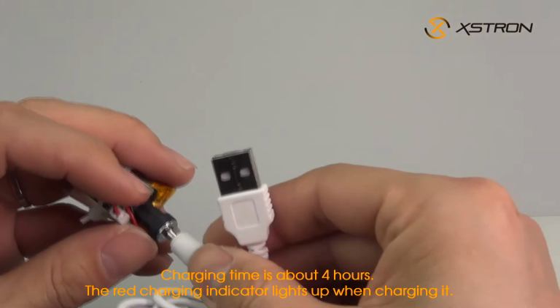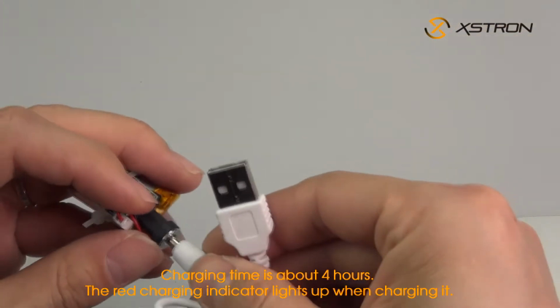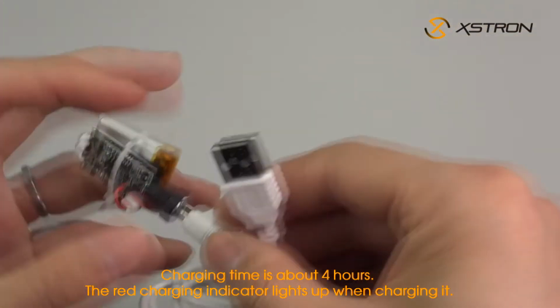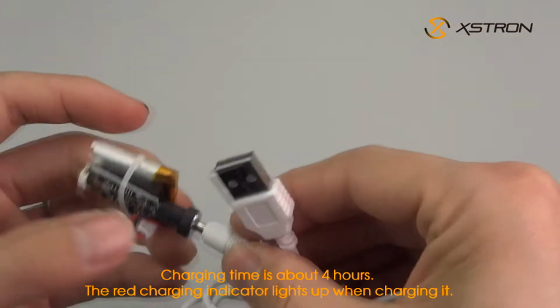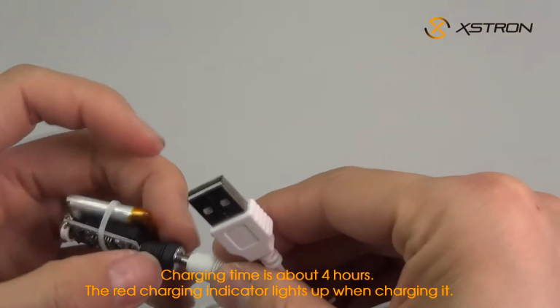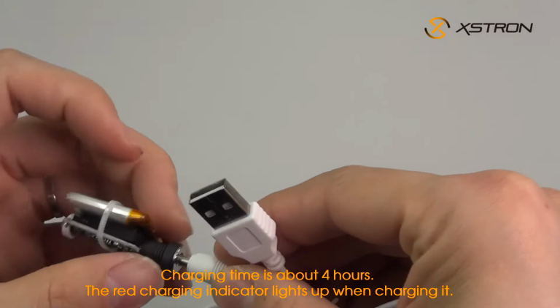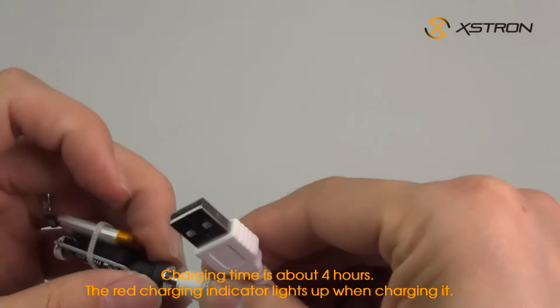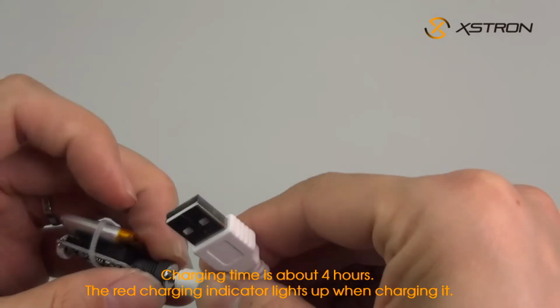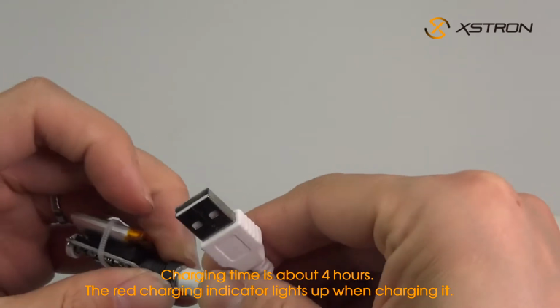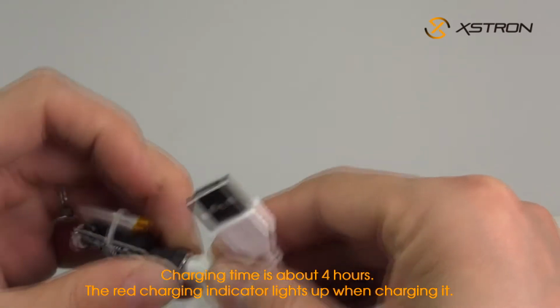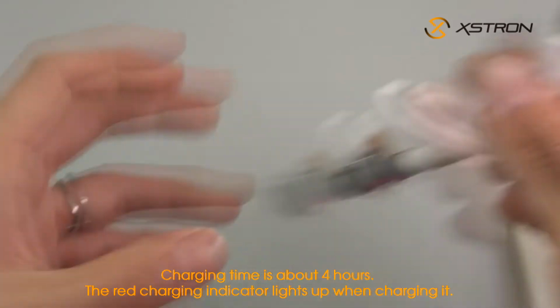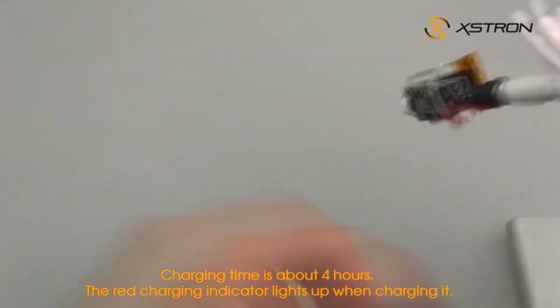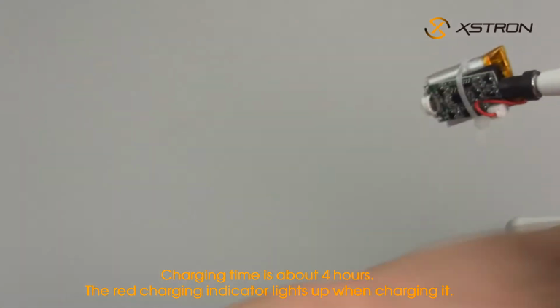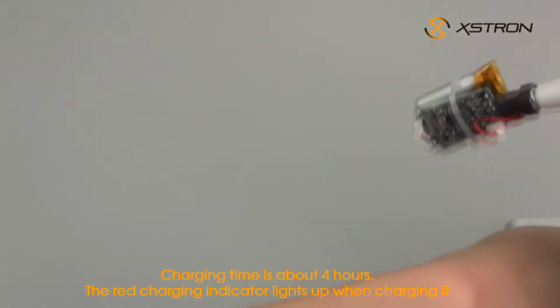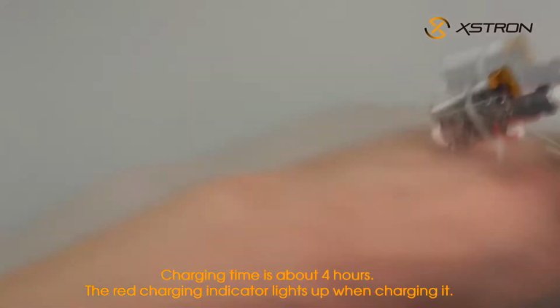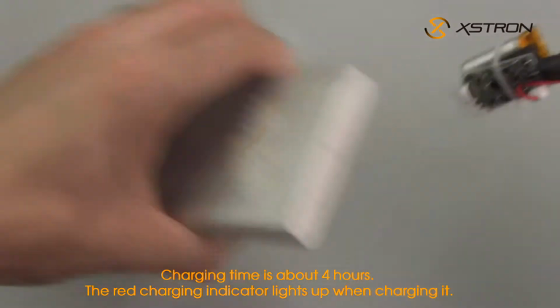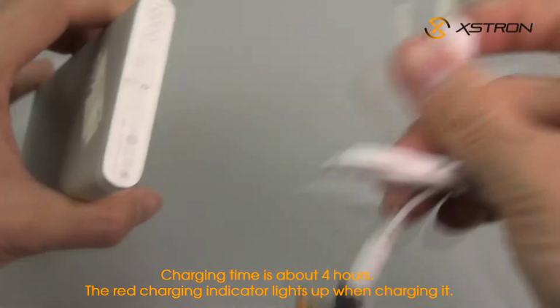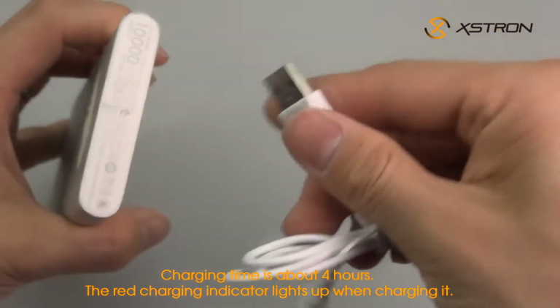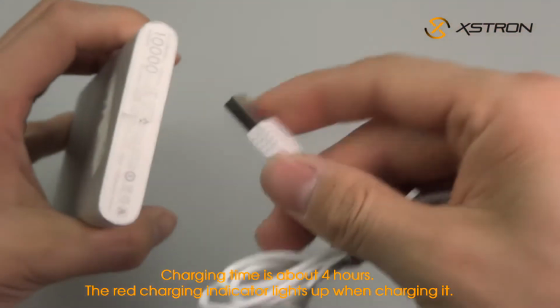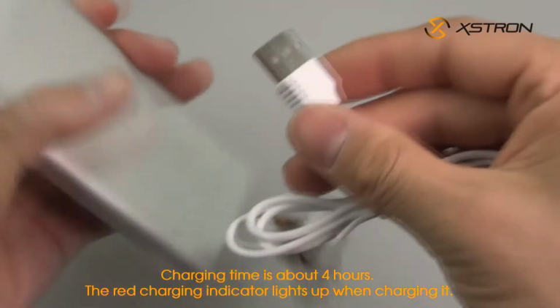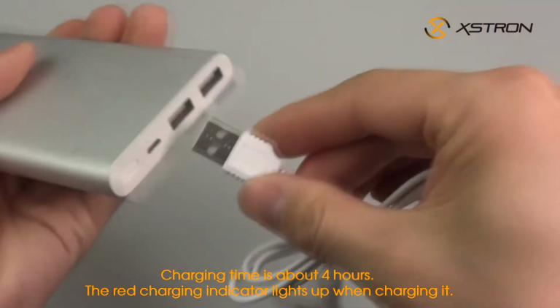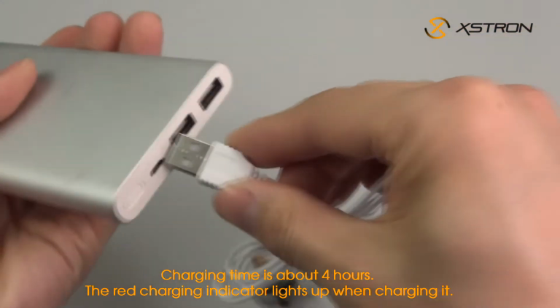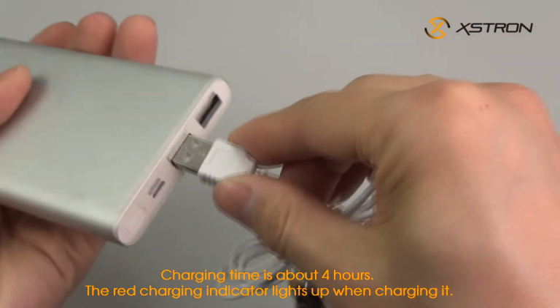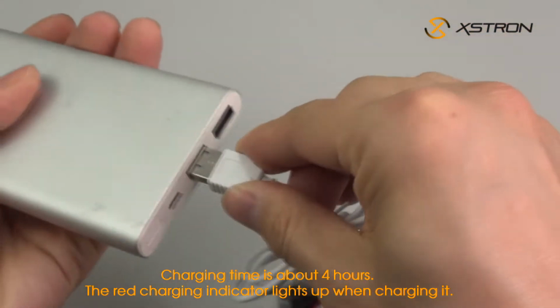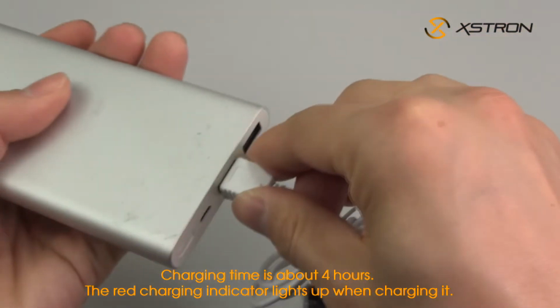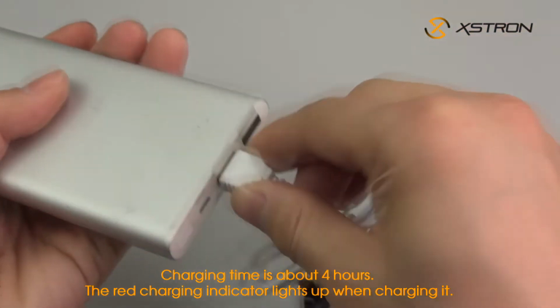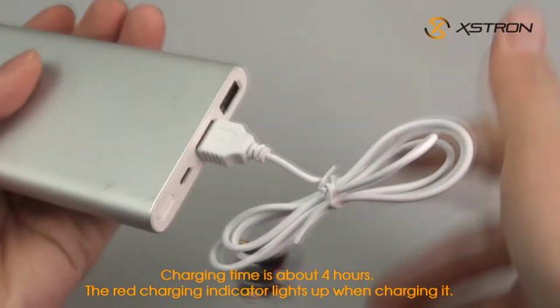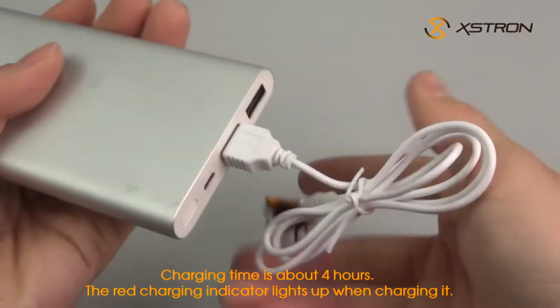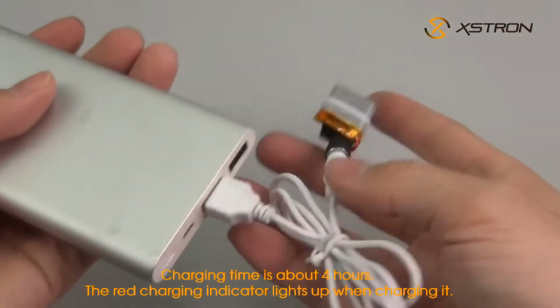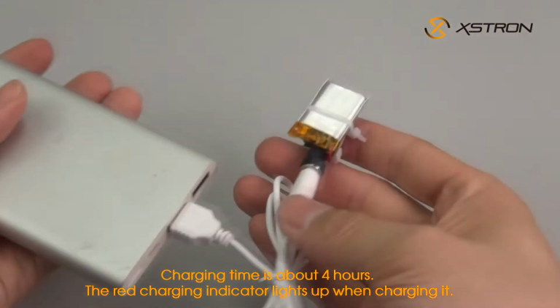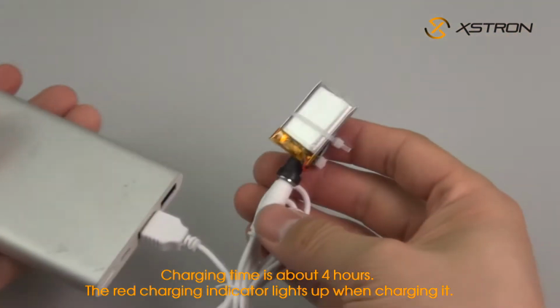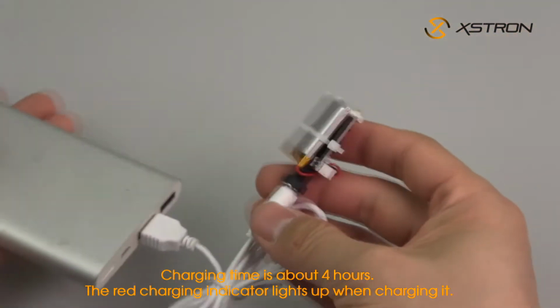Charging time is about 4 hours. The red charging indicator lights up when charging.